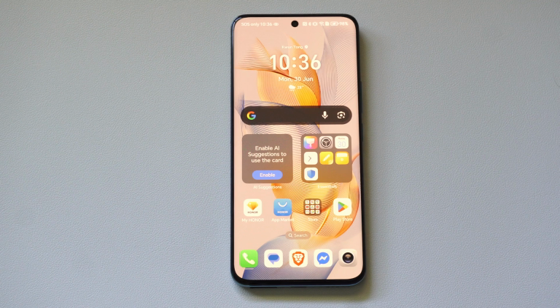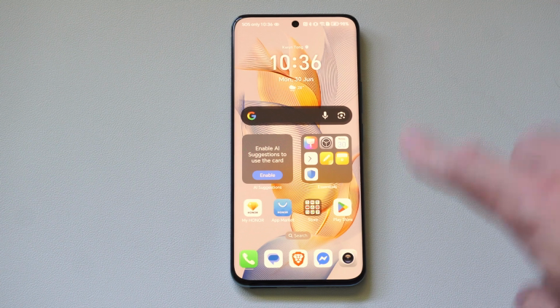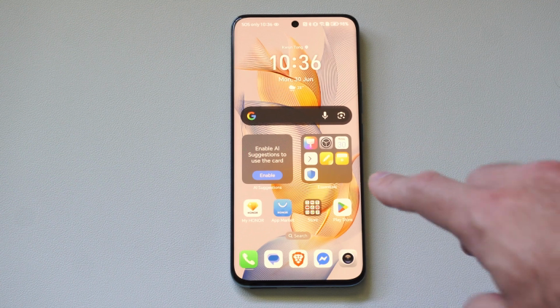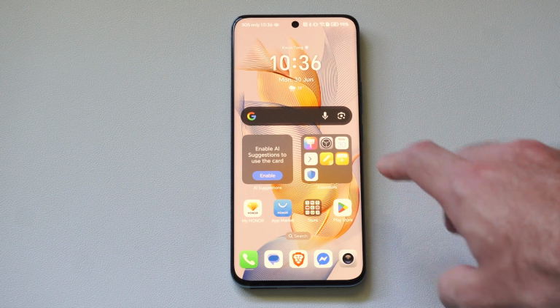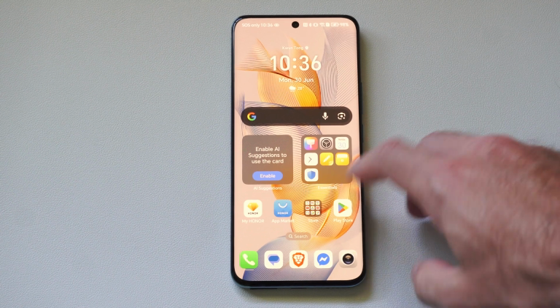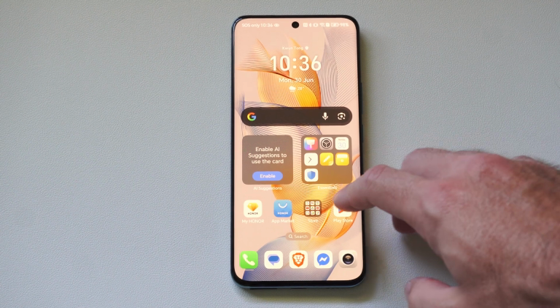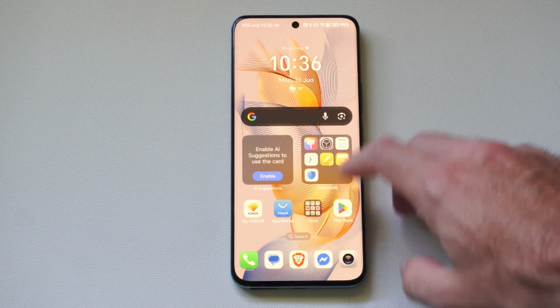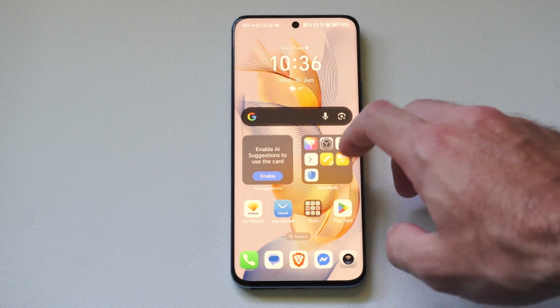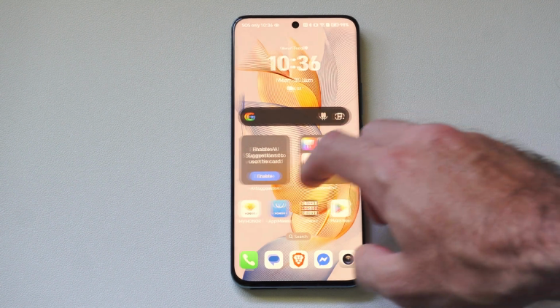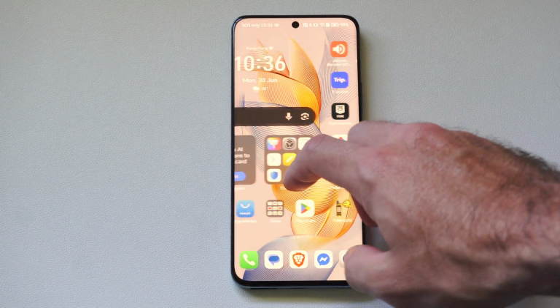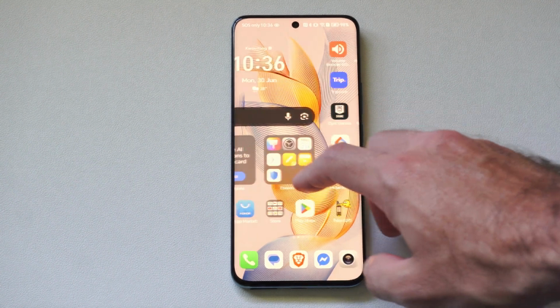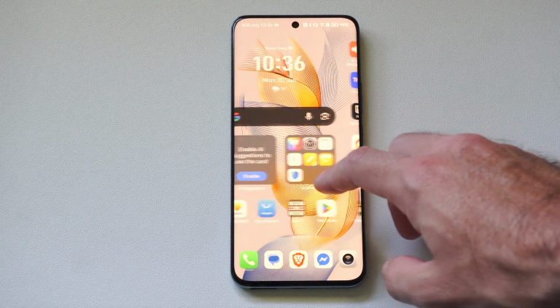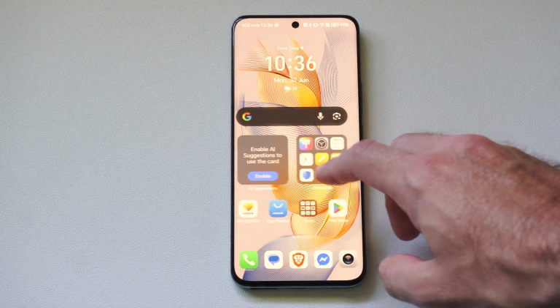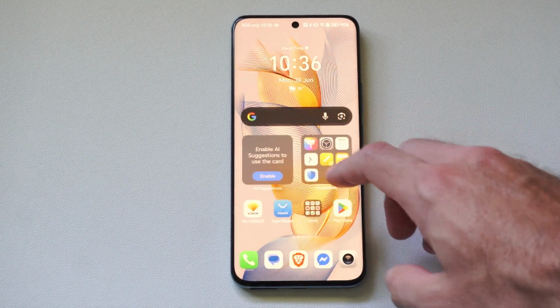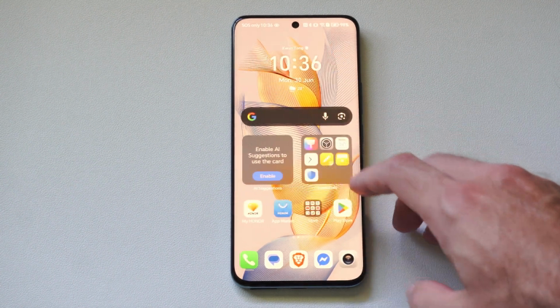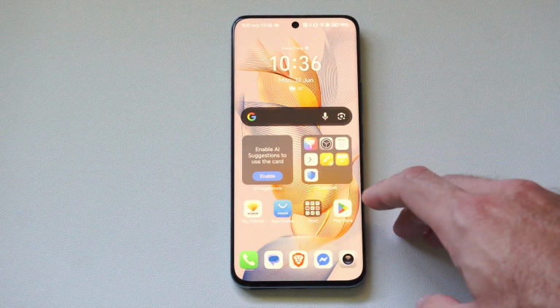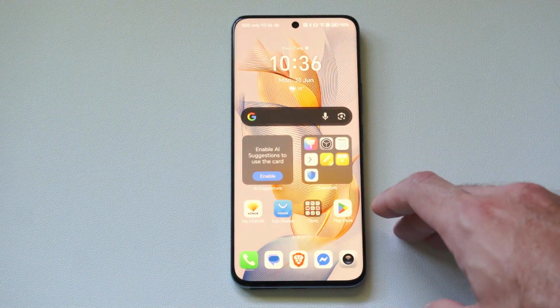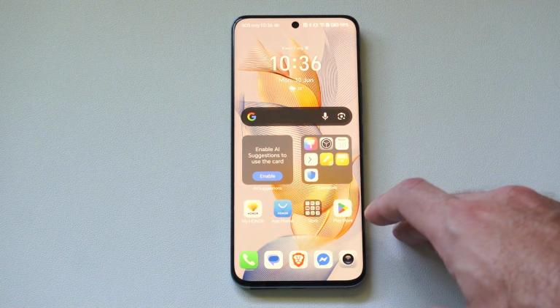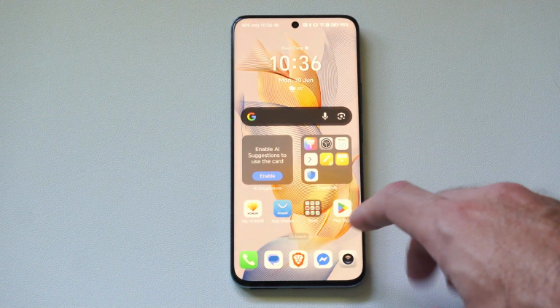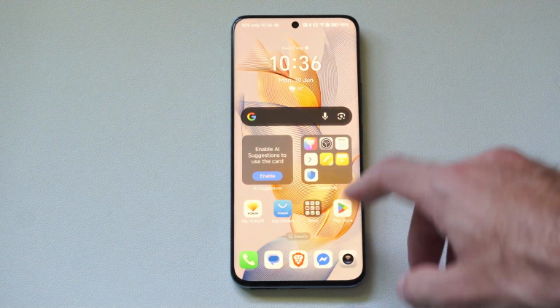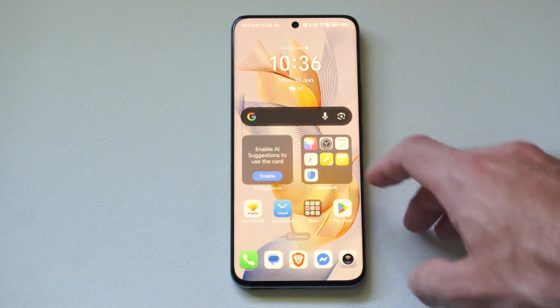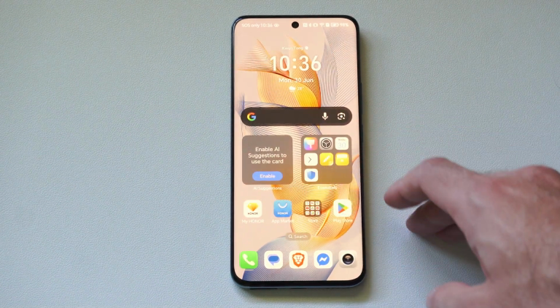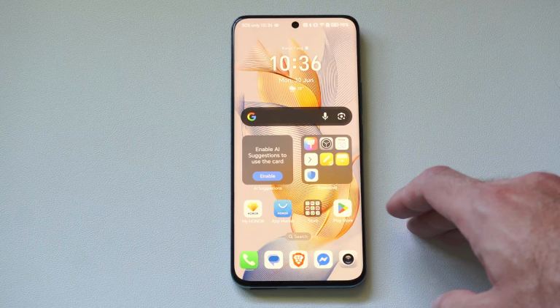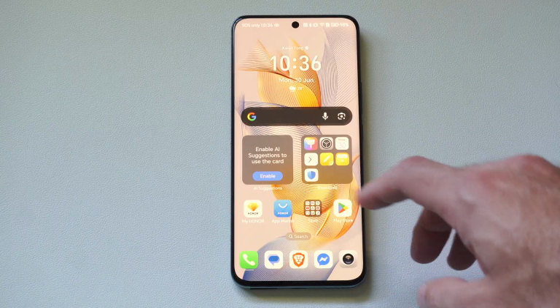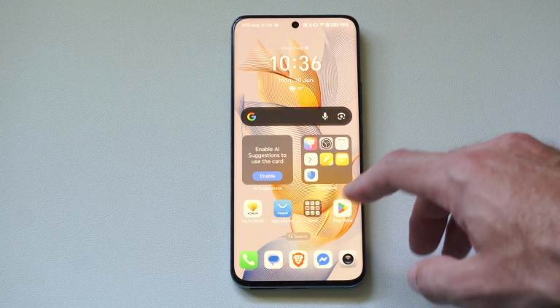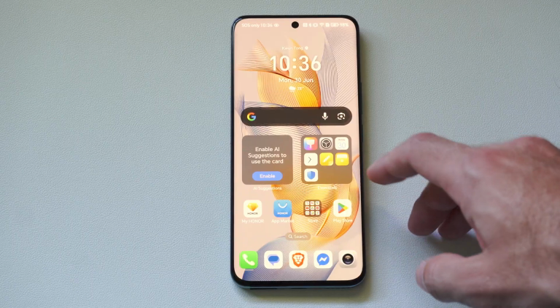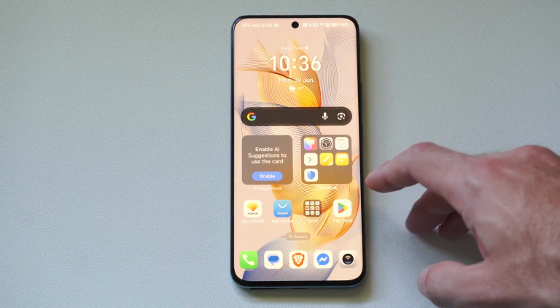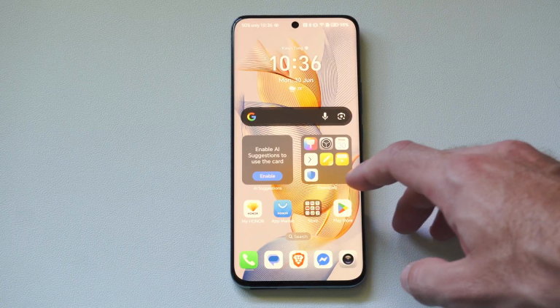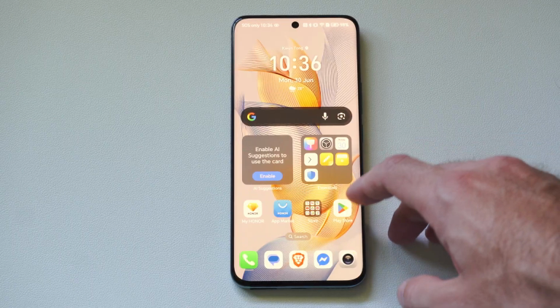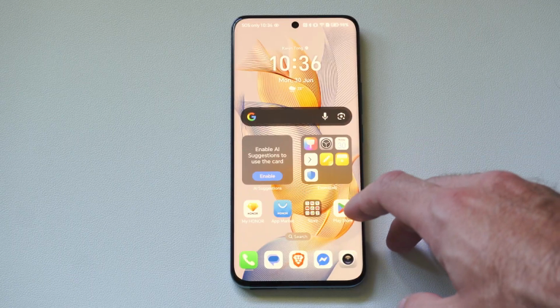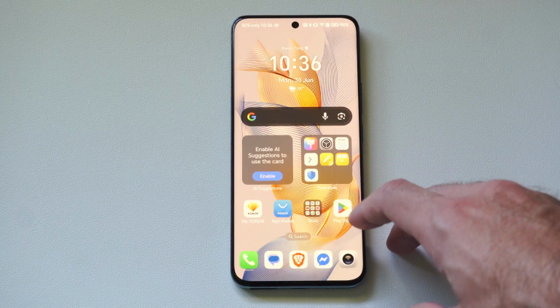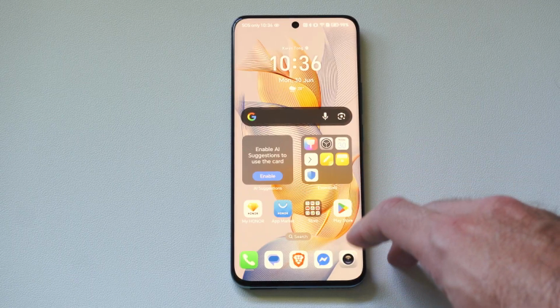Hey everyone, this is Tim from Your6Stack. Today in this video, I'm going to show you how to screen mirror your Android phone over to your Google TV.